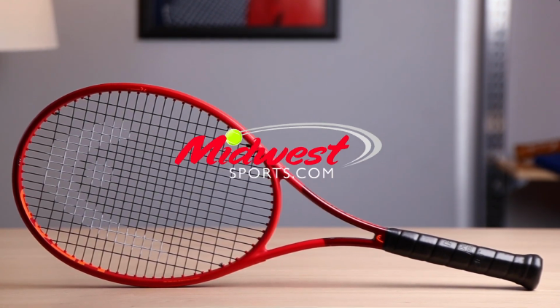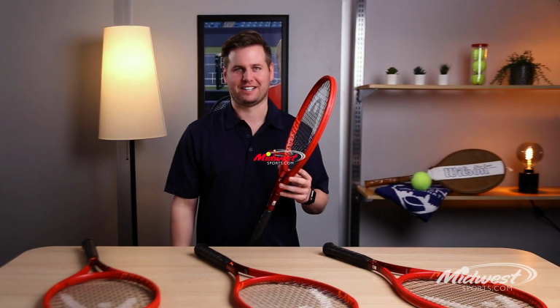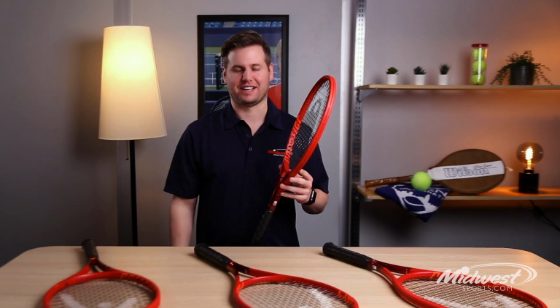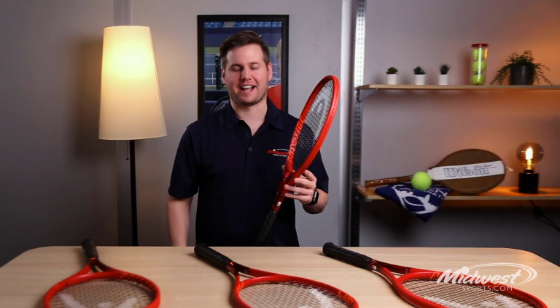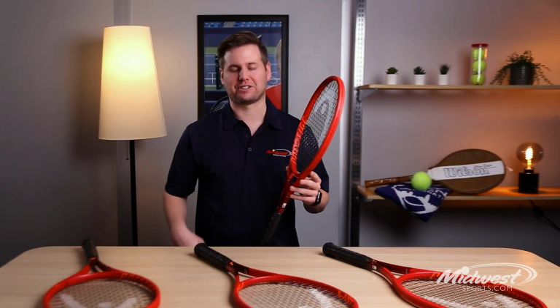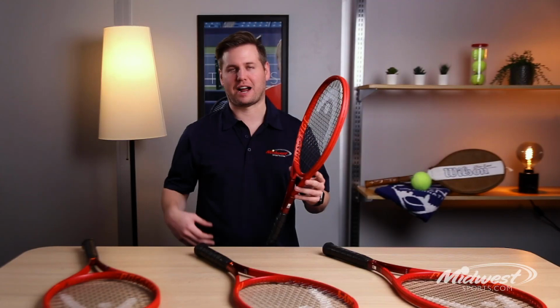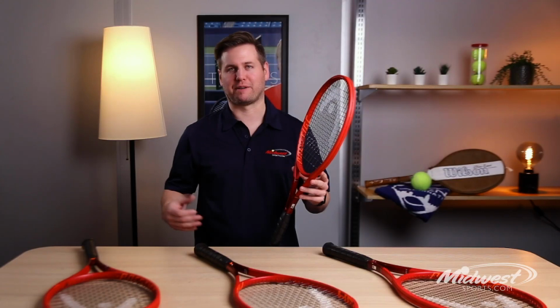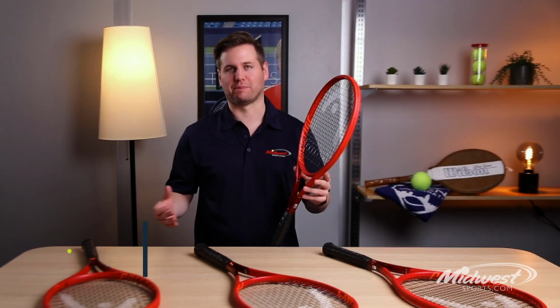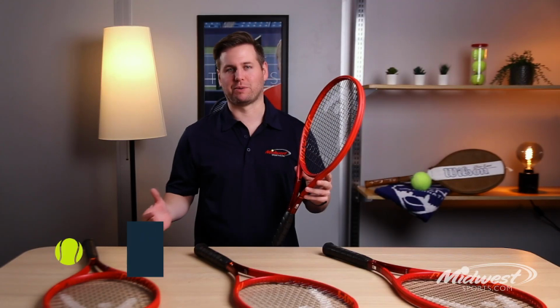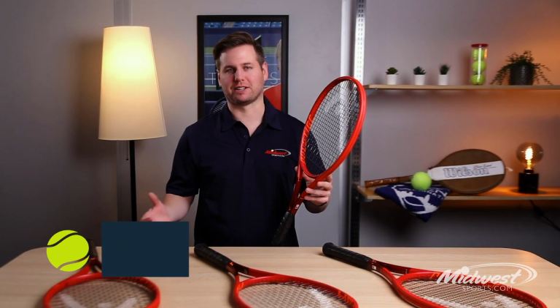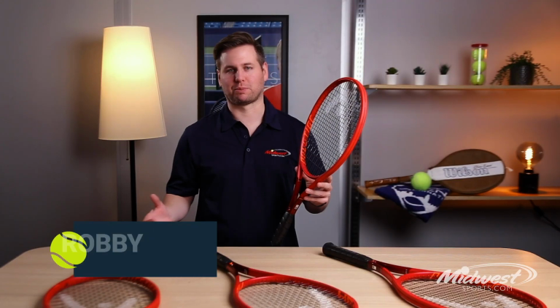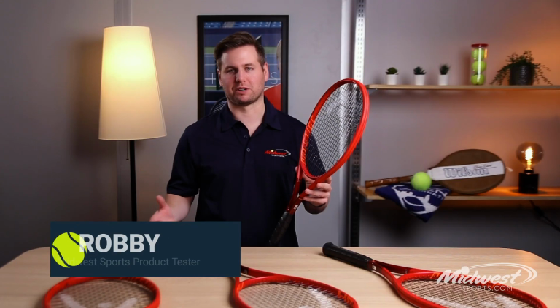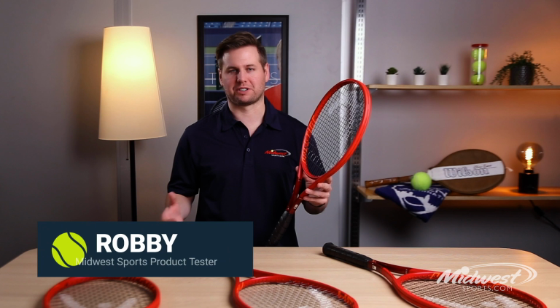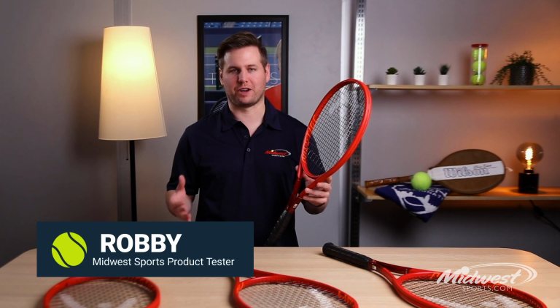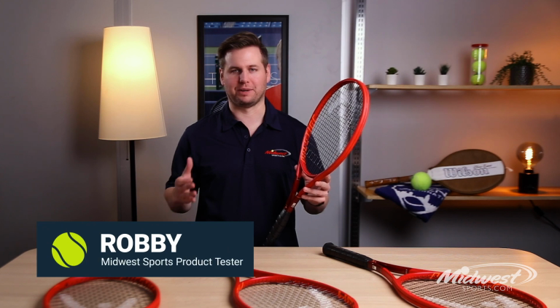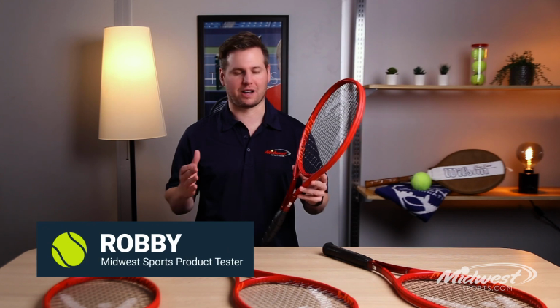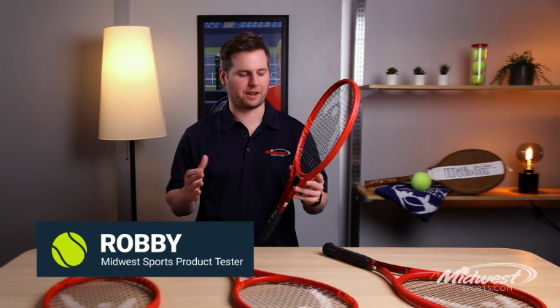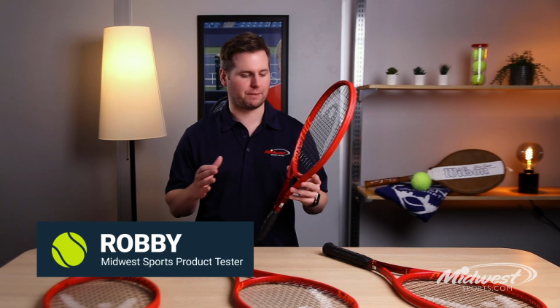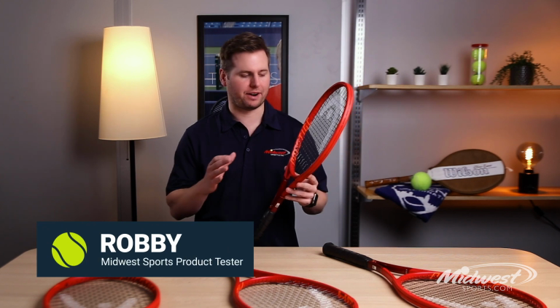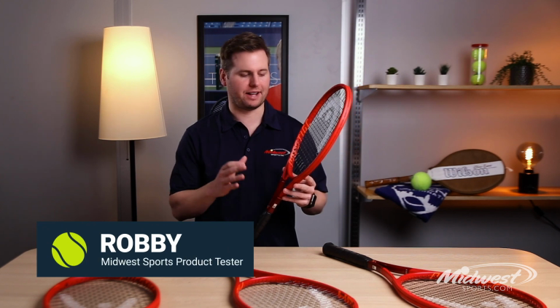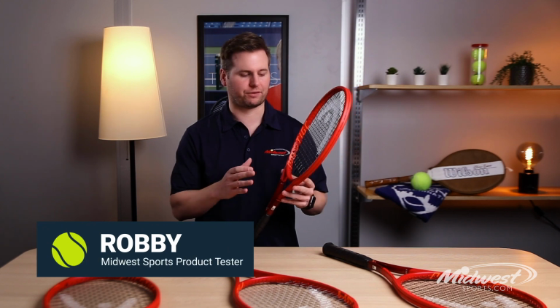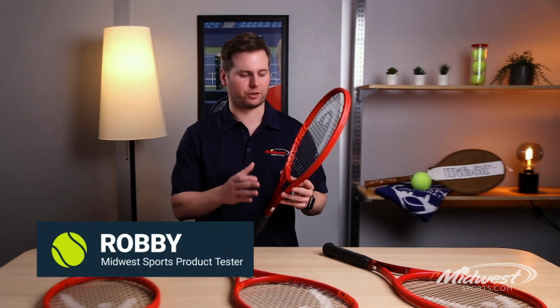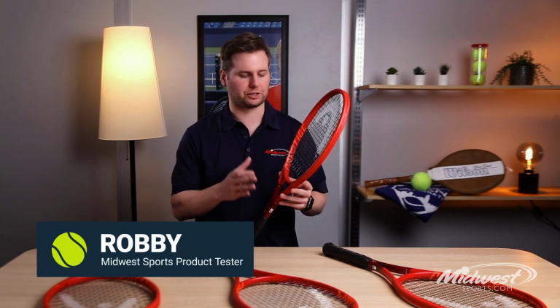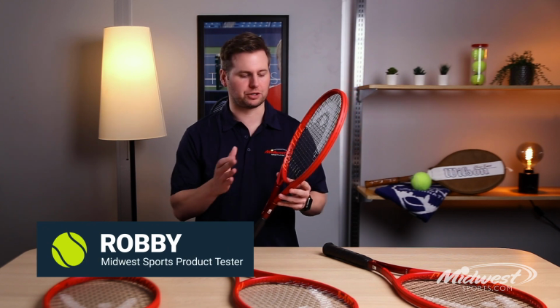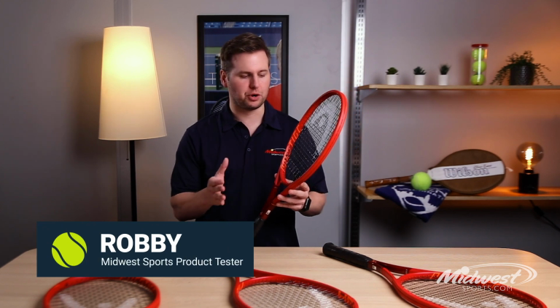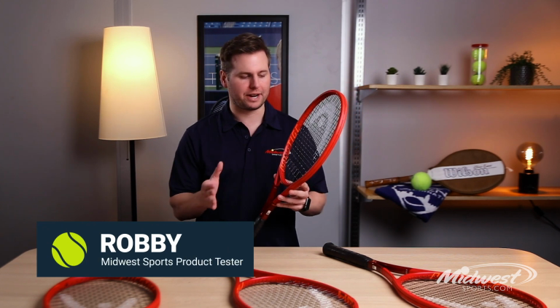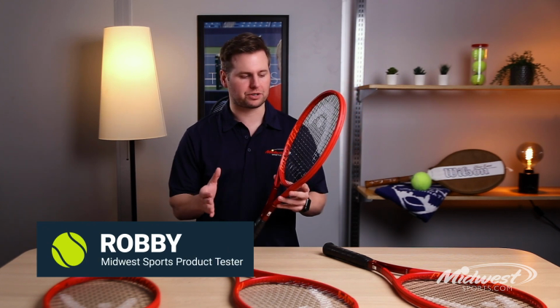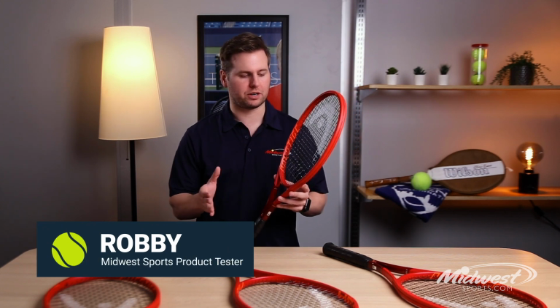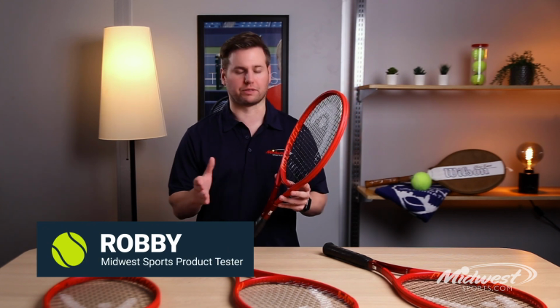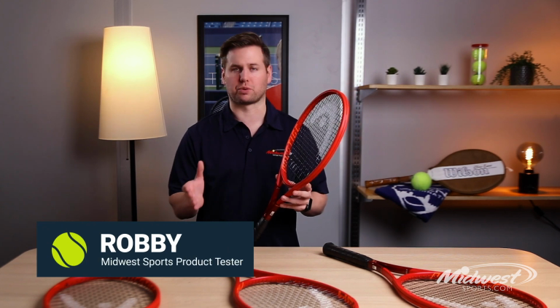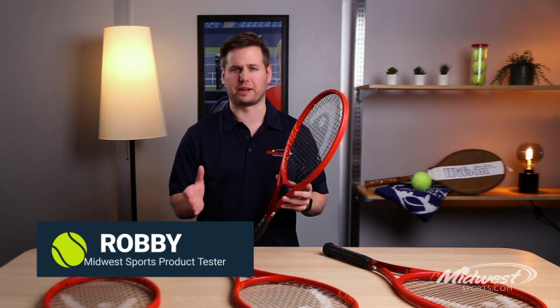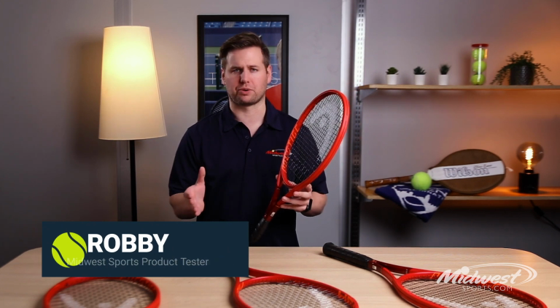Hey guys, Robby from Midwest Sports. Today I'll be talking about Head's first new intros of 2020.